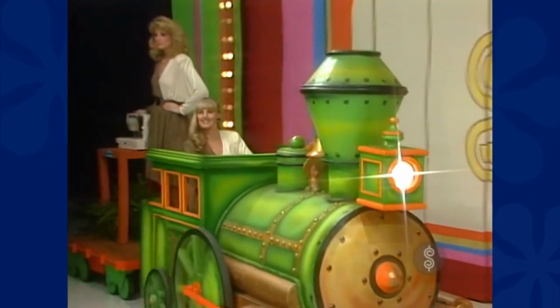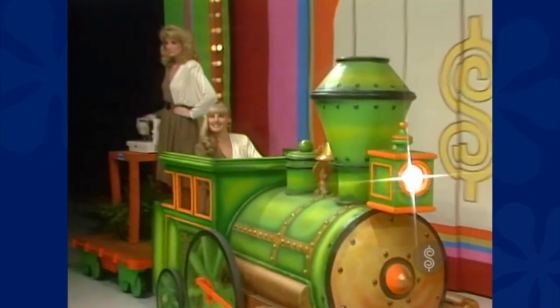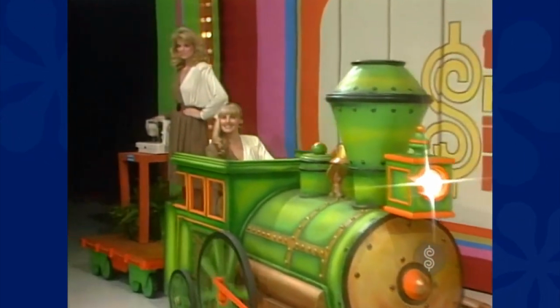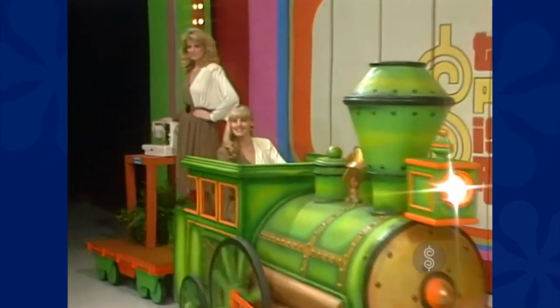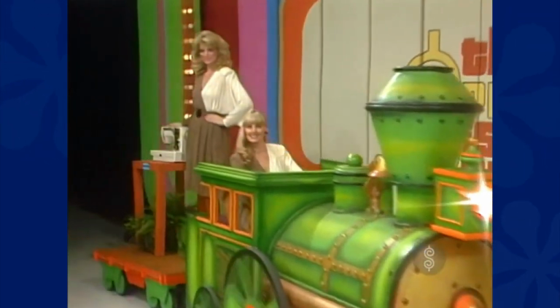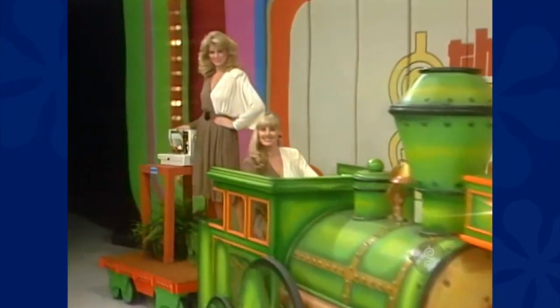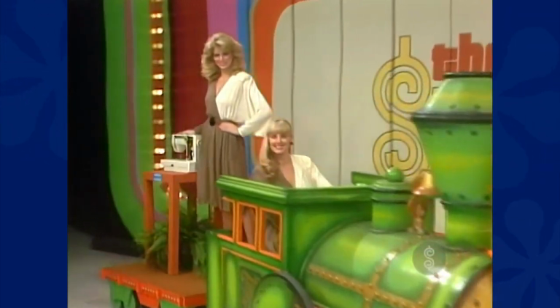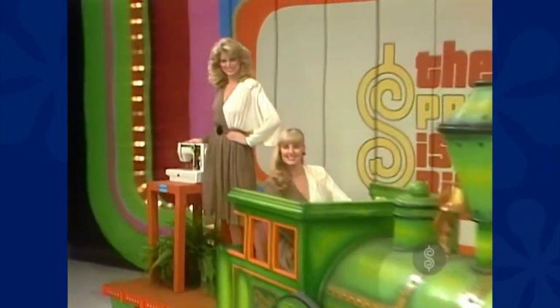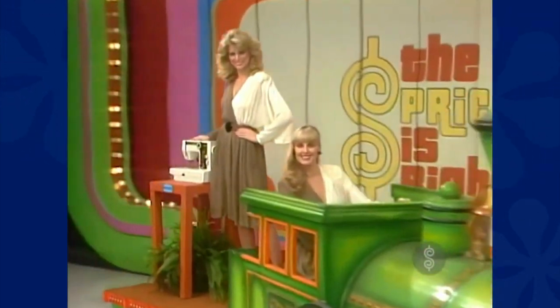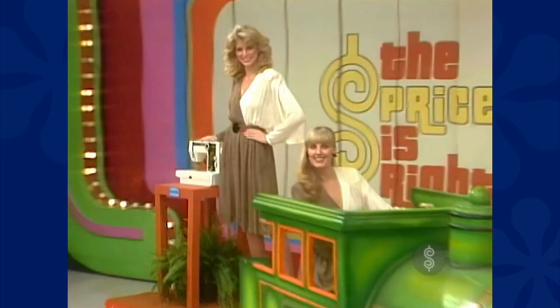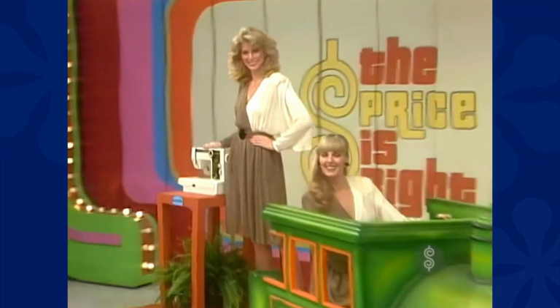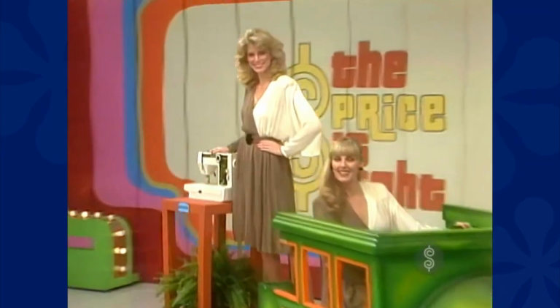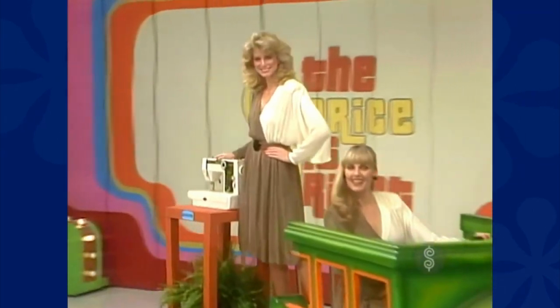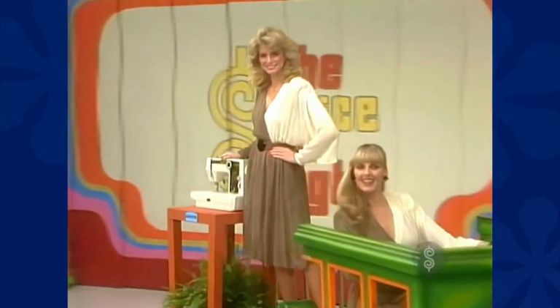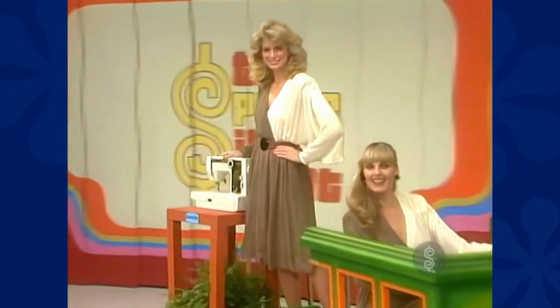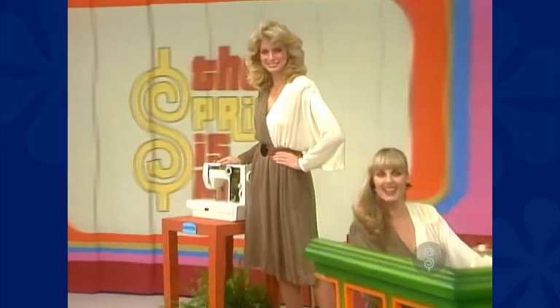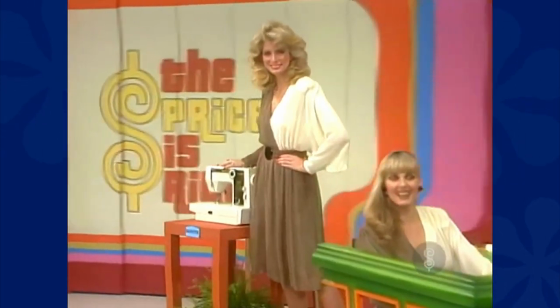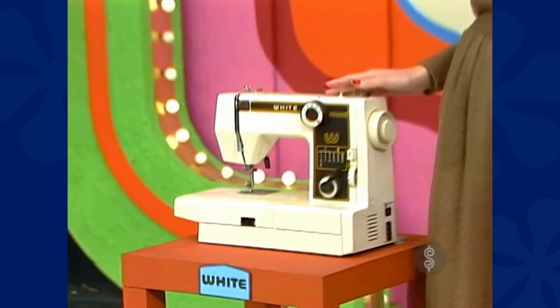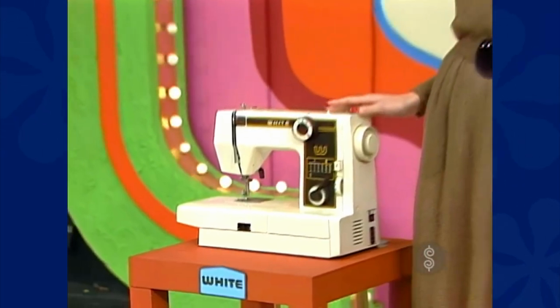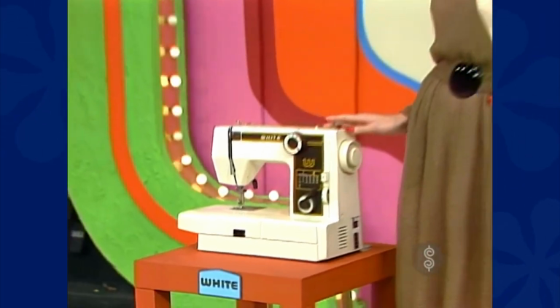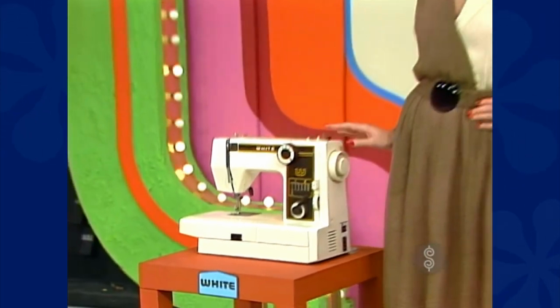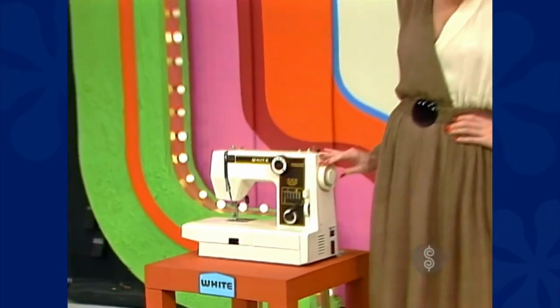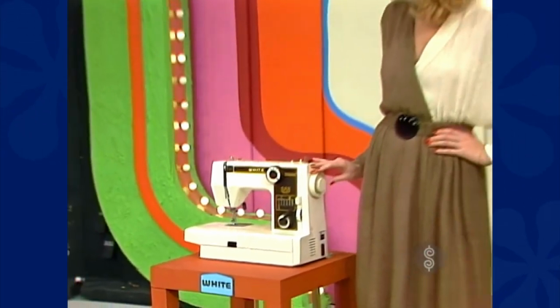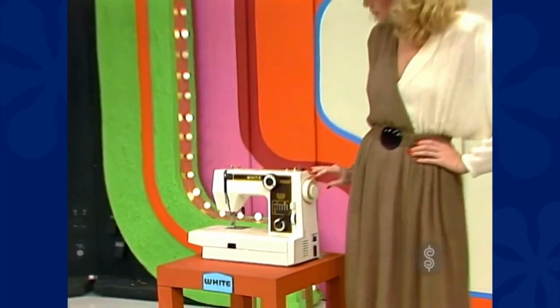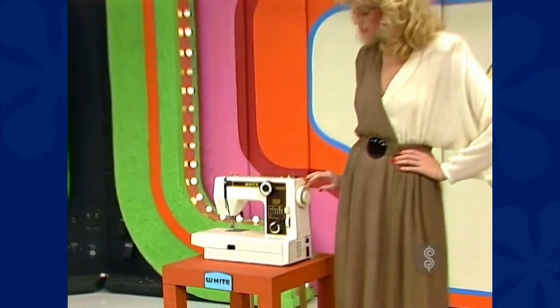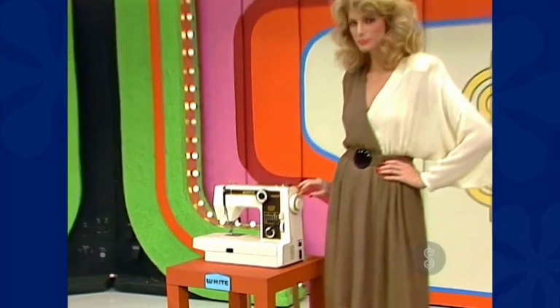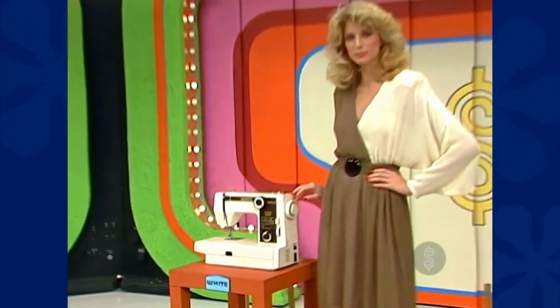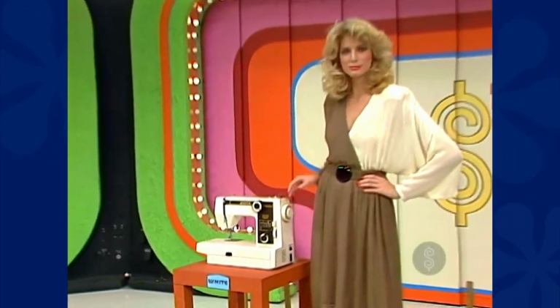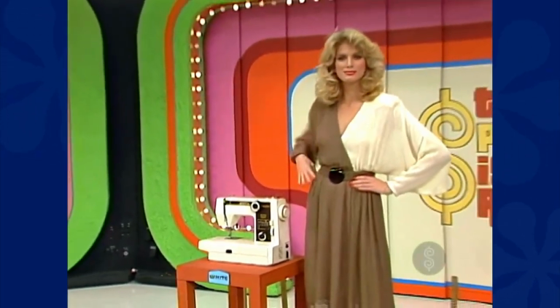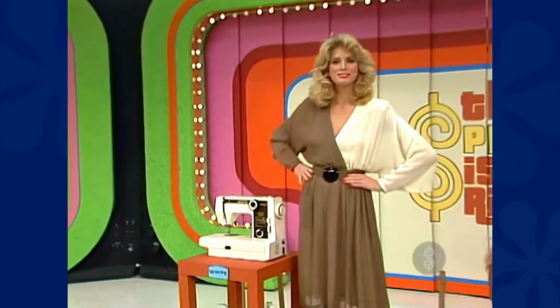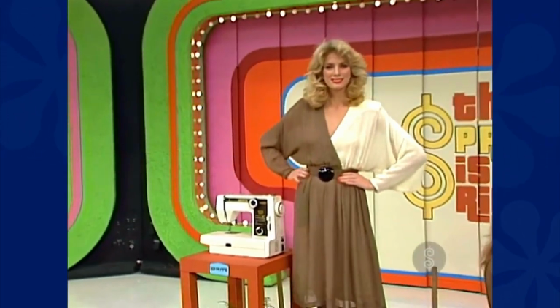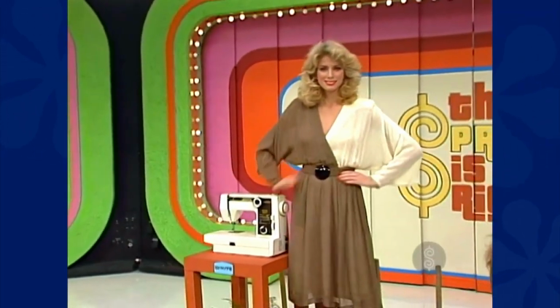It's a handy sewing machine. For ease of portability, from White's Sewing Machine.